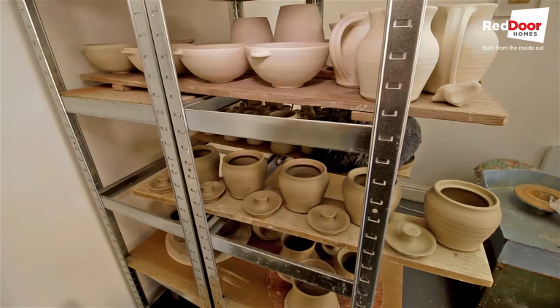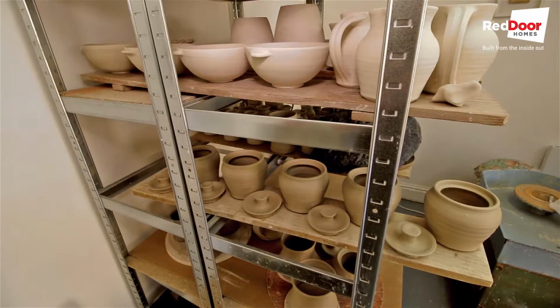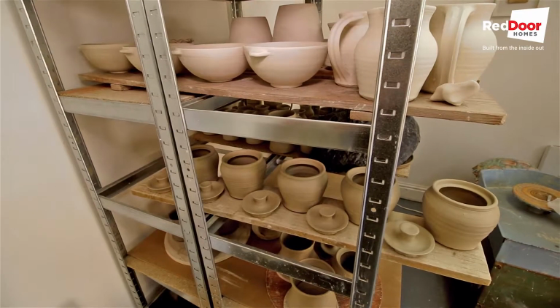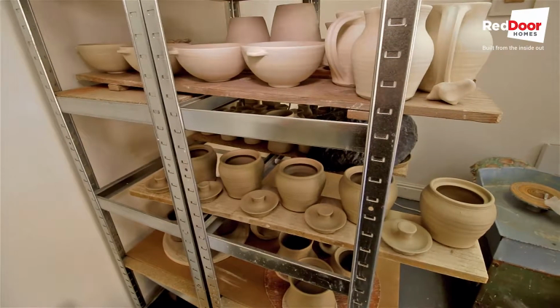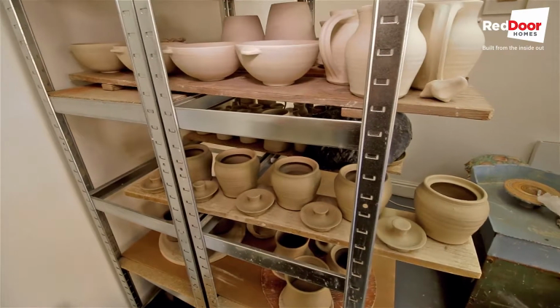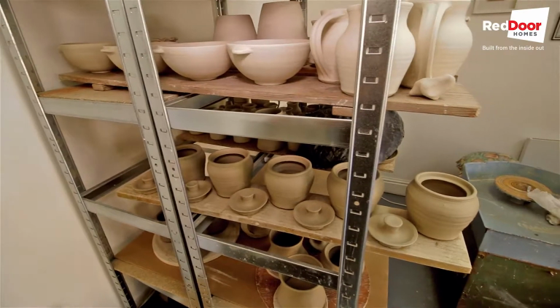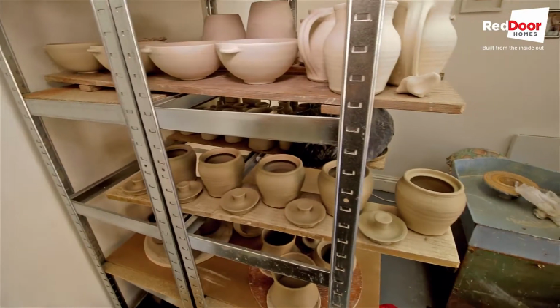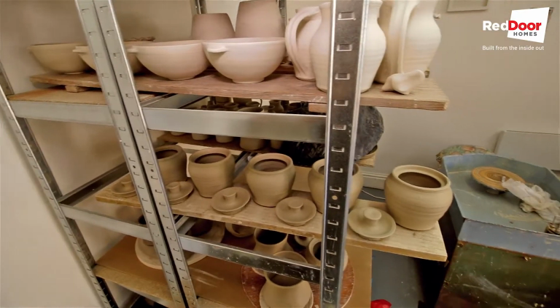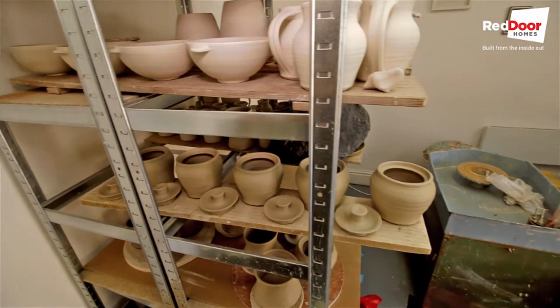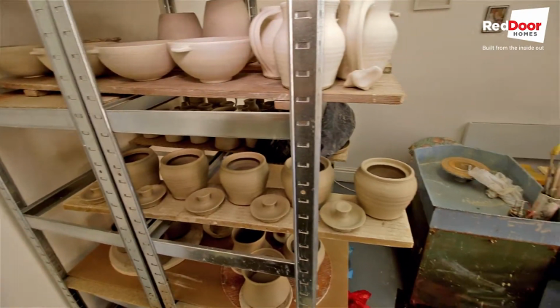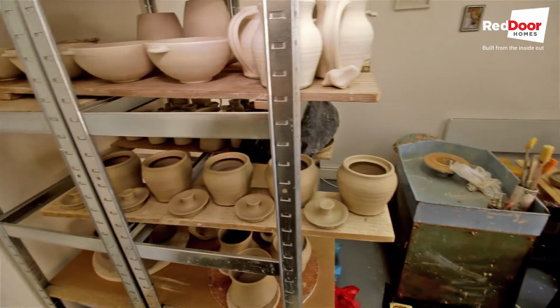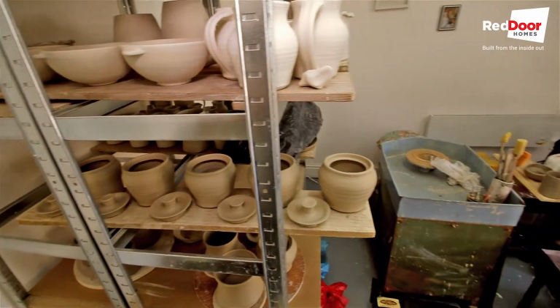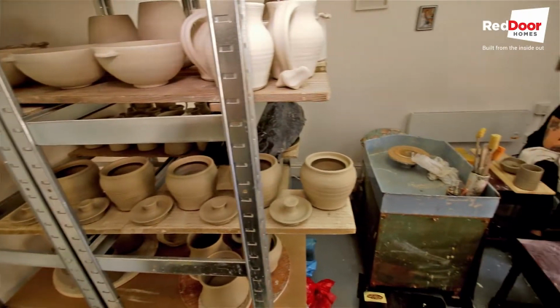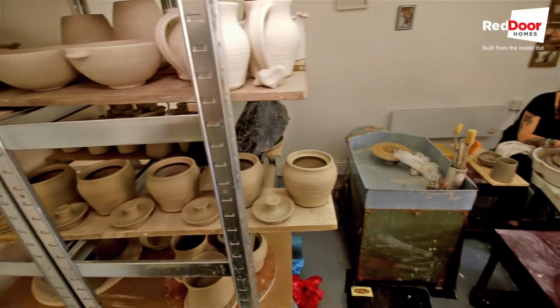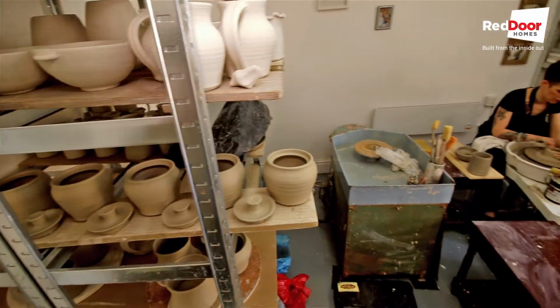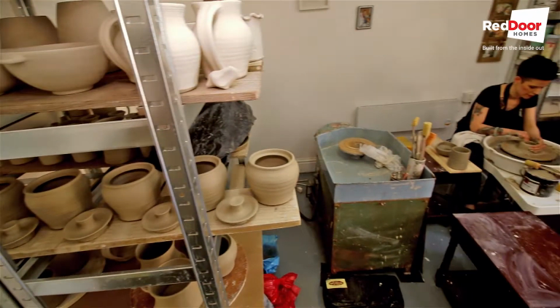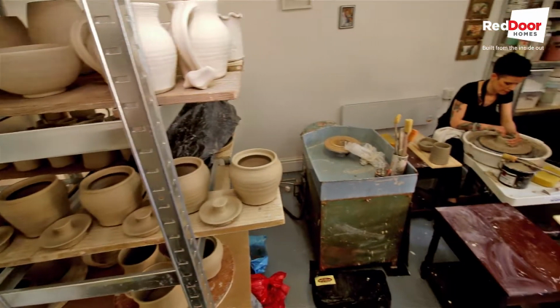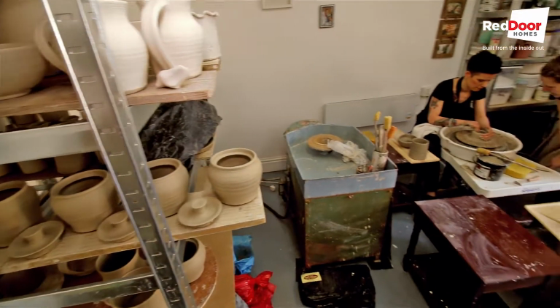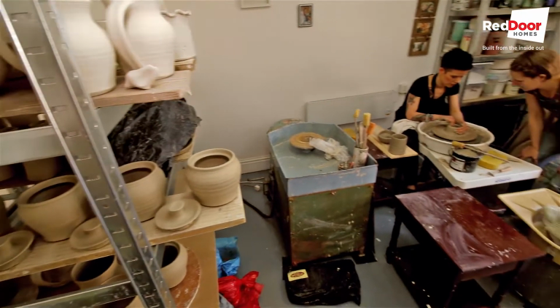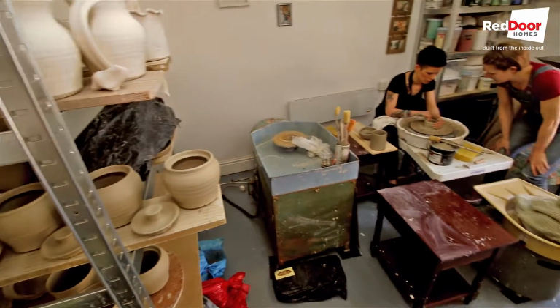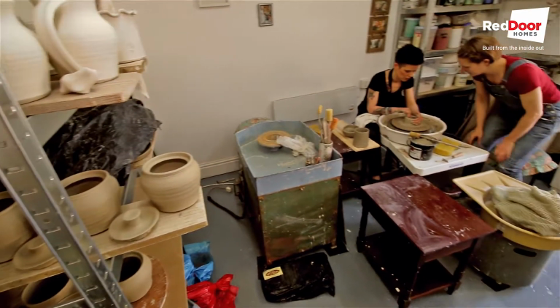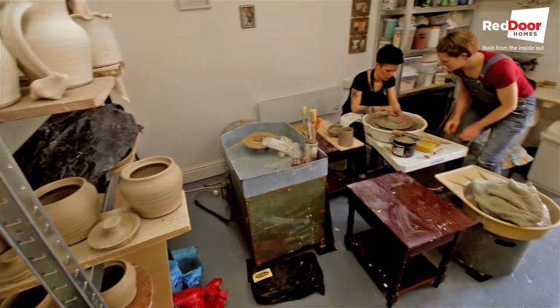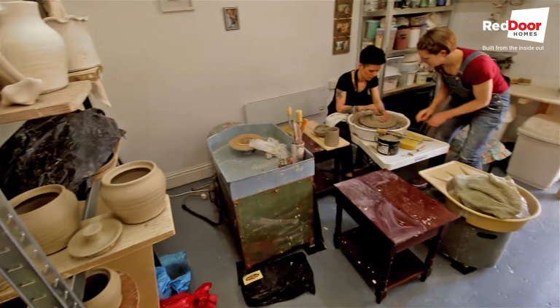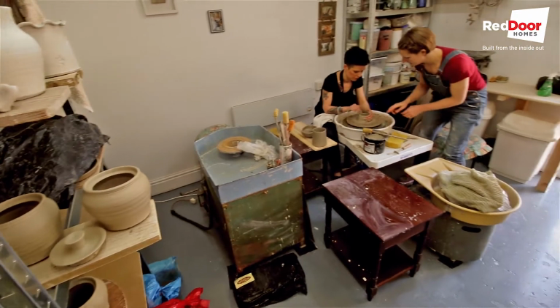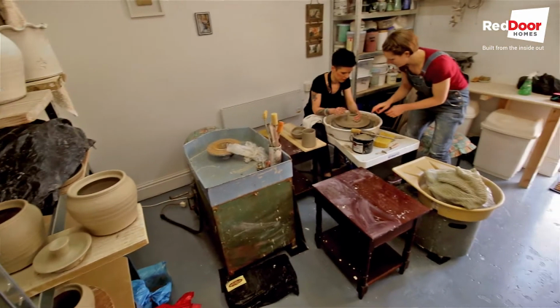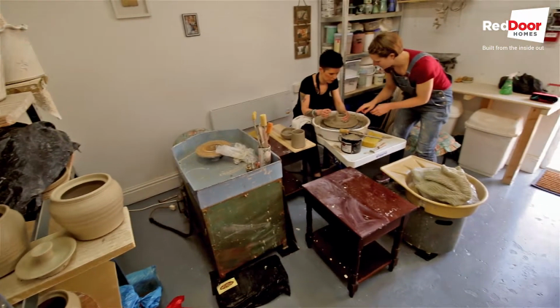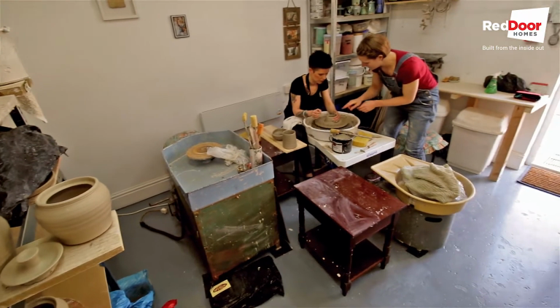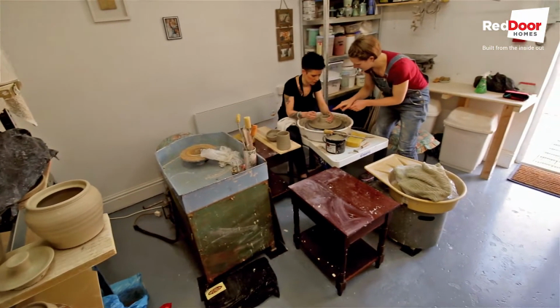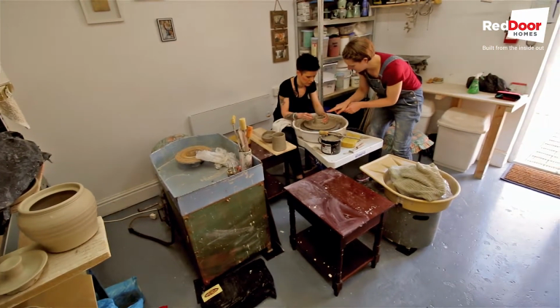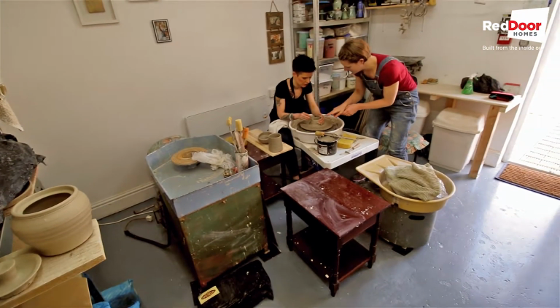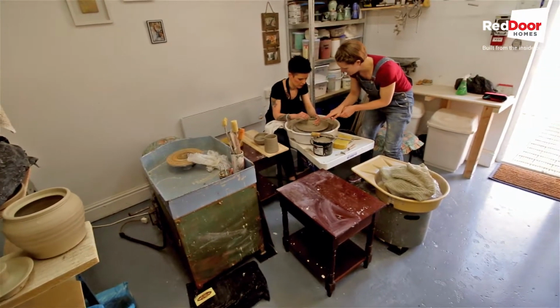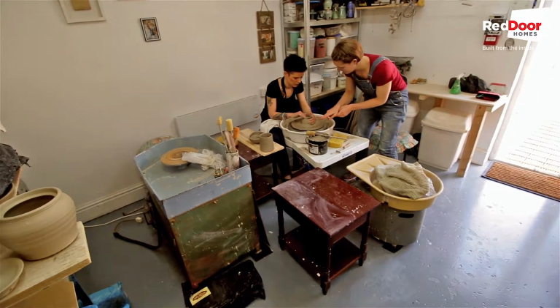Another aspect of her business is that she offers throwing lessons. I'm here today to have one of those pottery lessons.